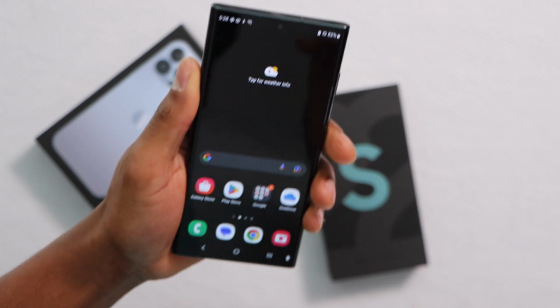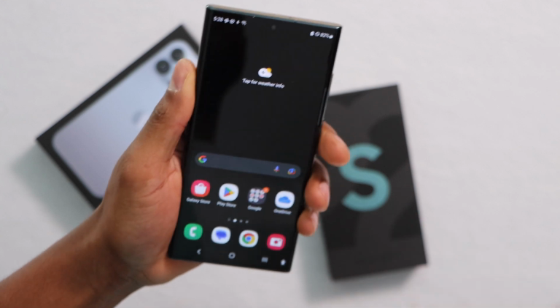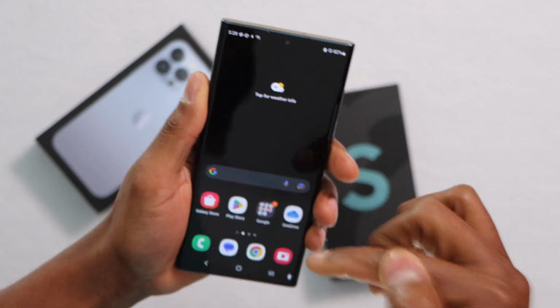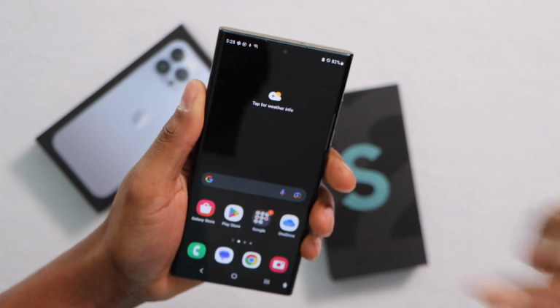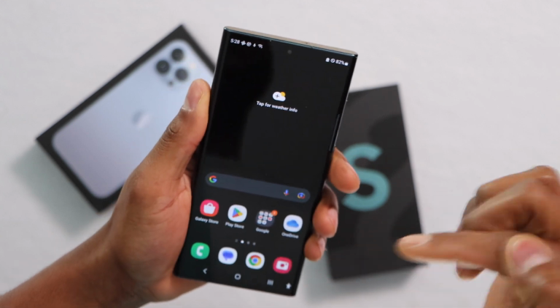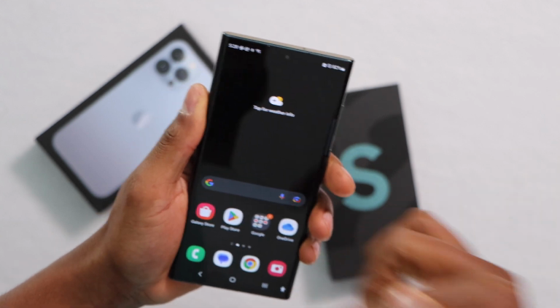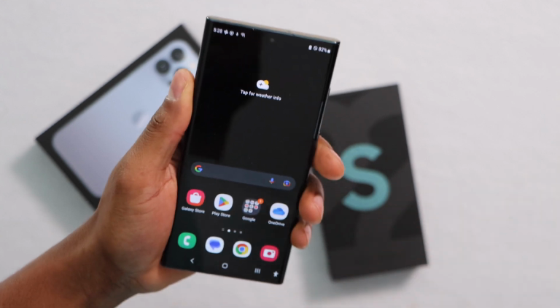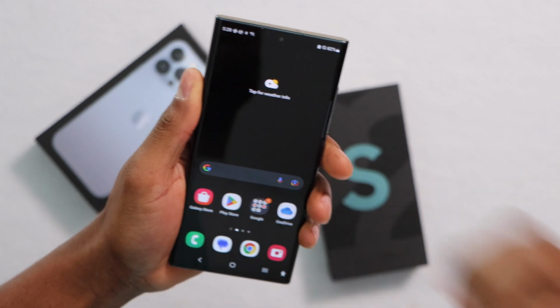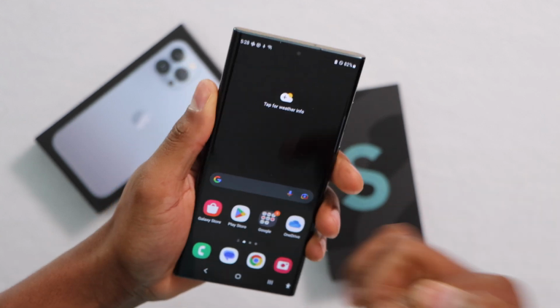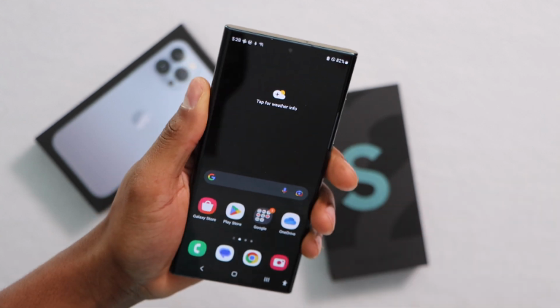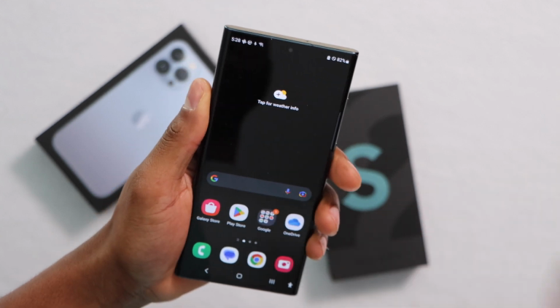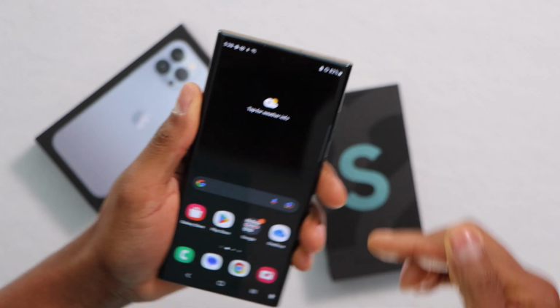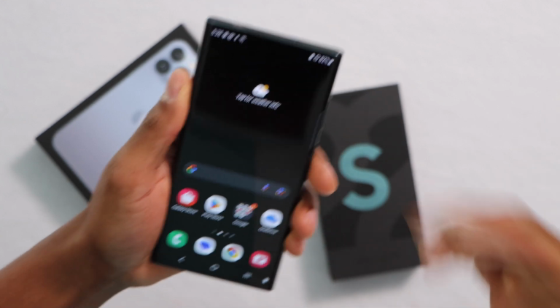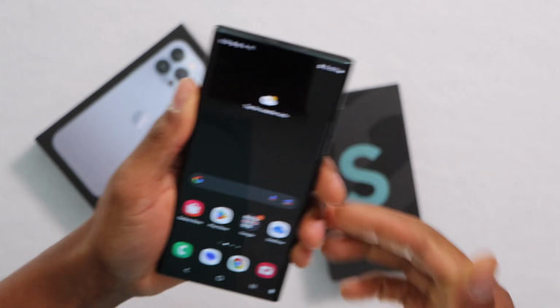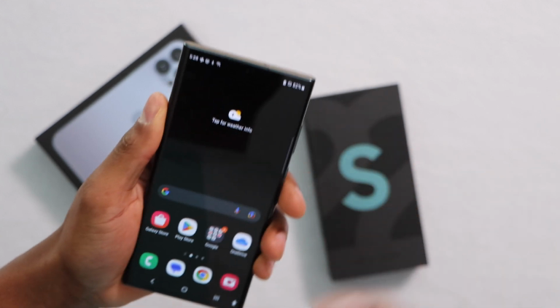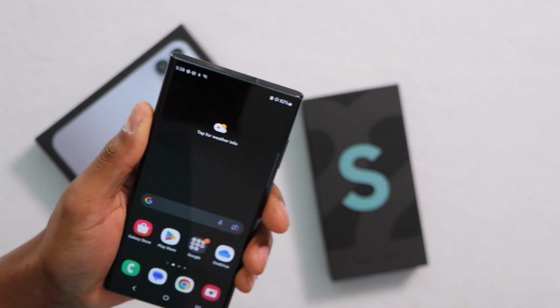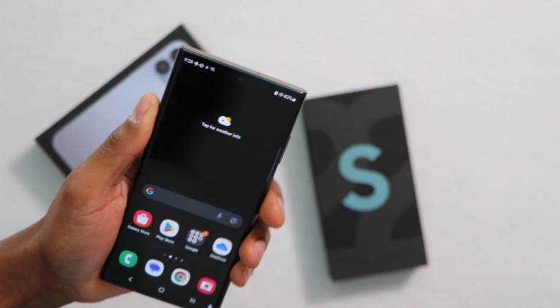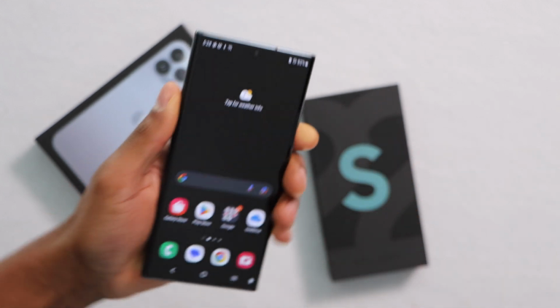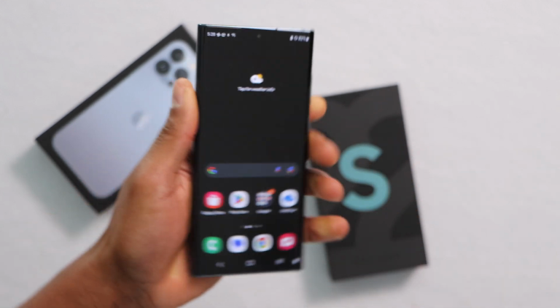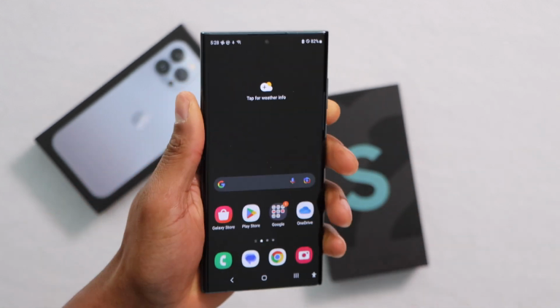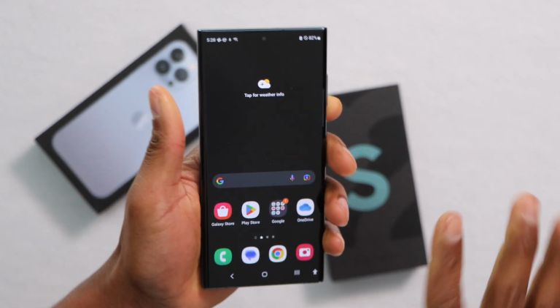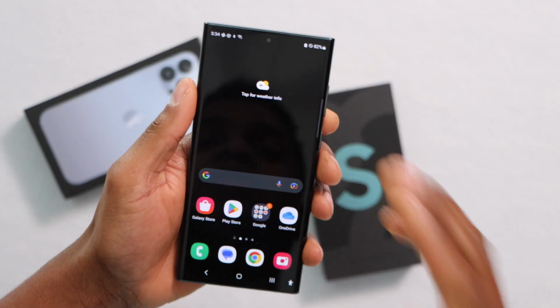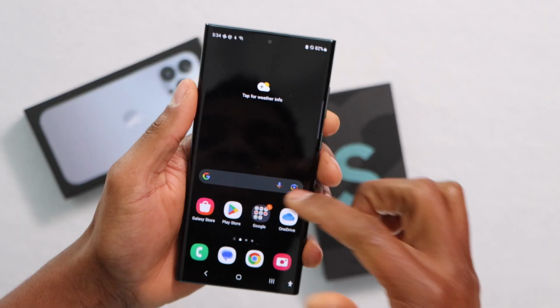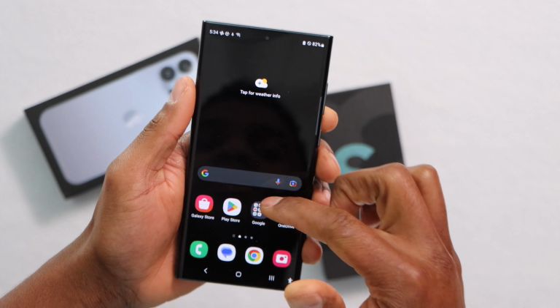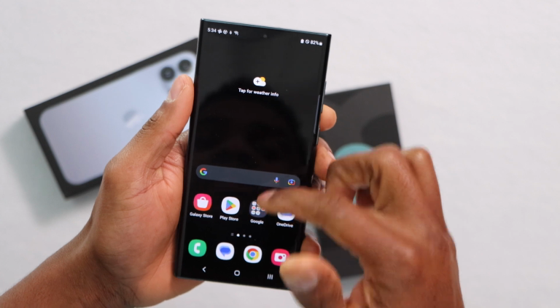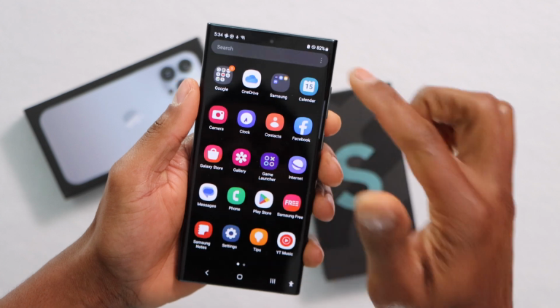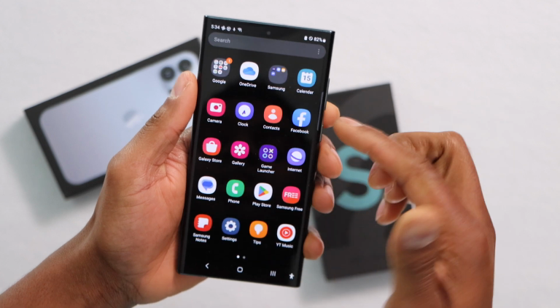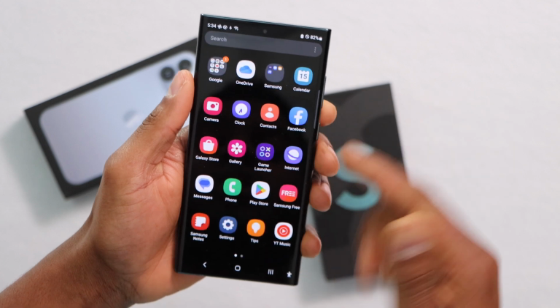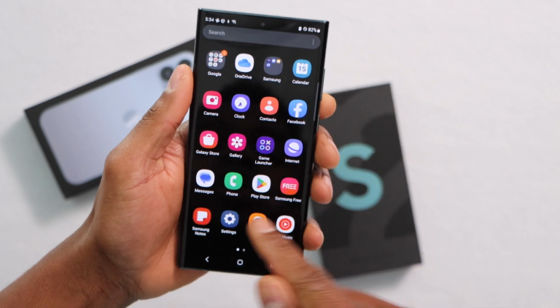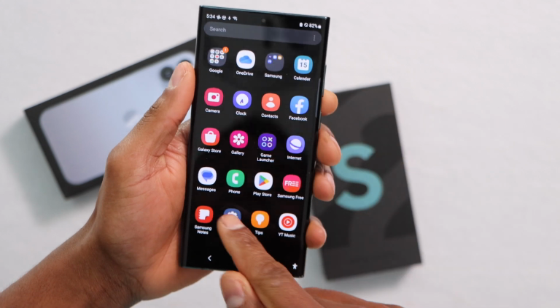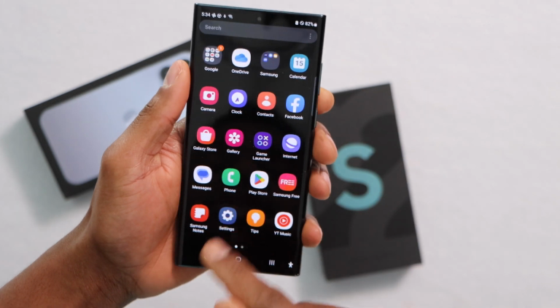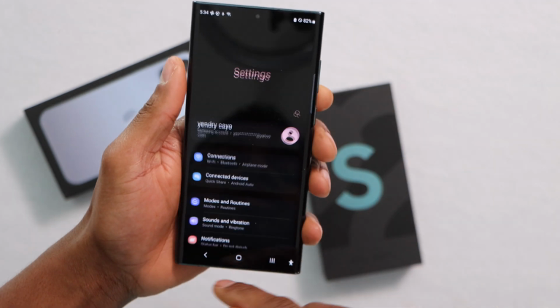If you really want to get the best out of your Samsung Galaxy phone, turn off this setting. Let me show you. On your Samsung Galaxy phone, let's go ahead and open the settings.